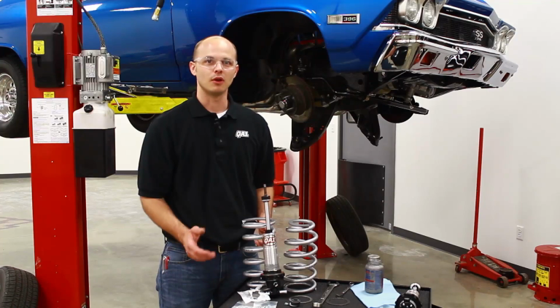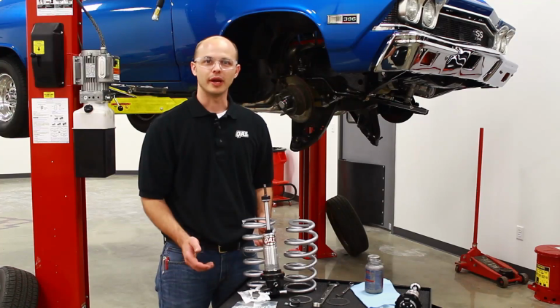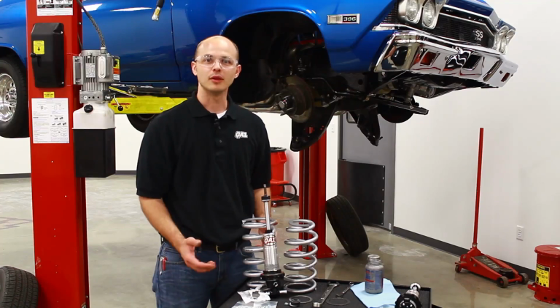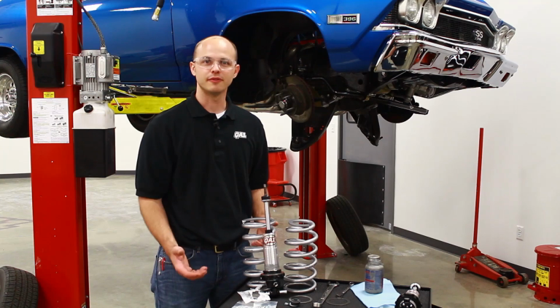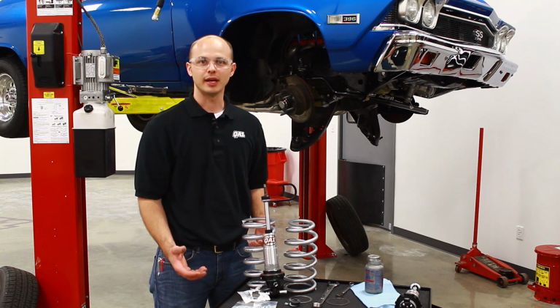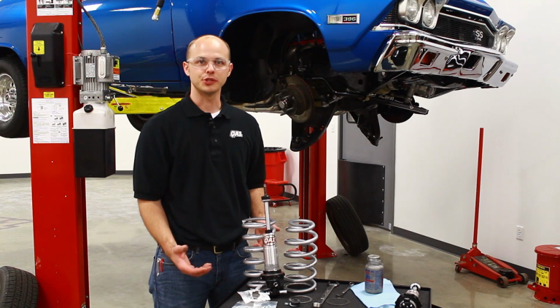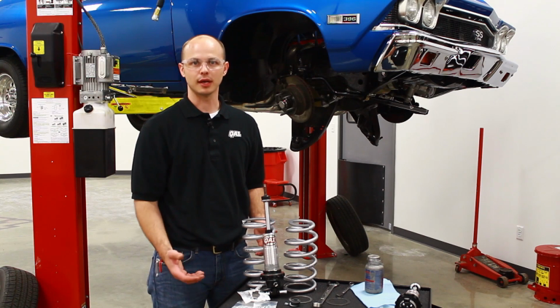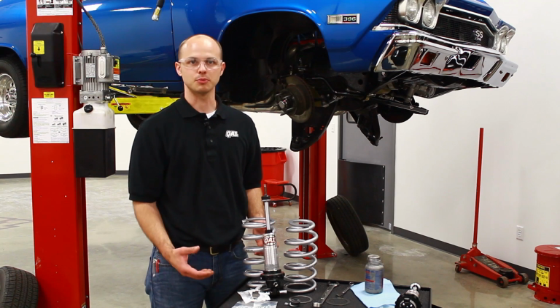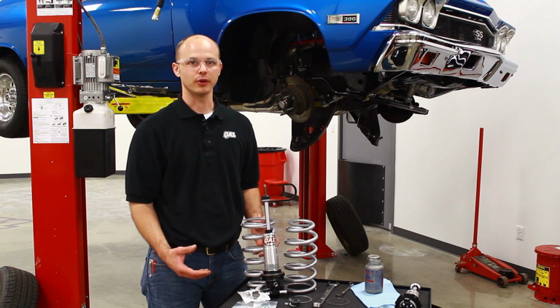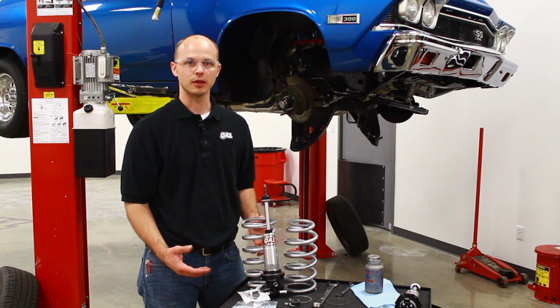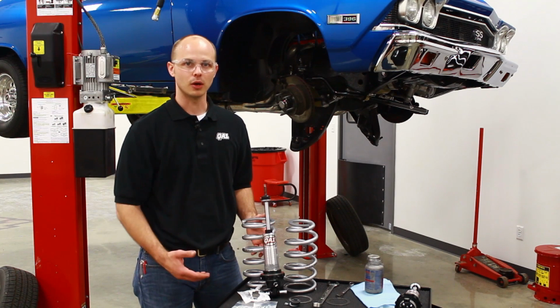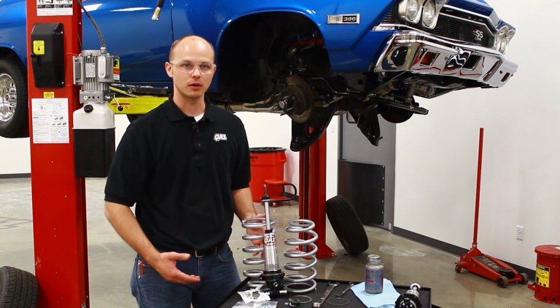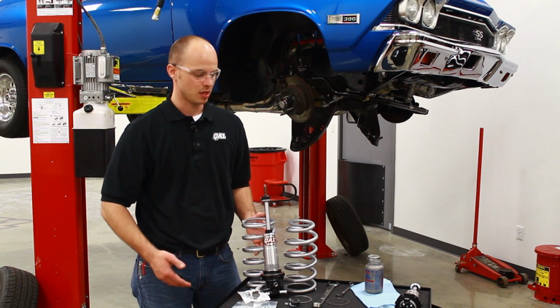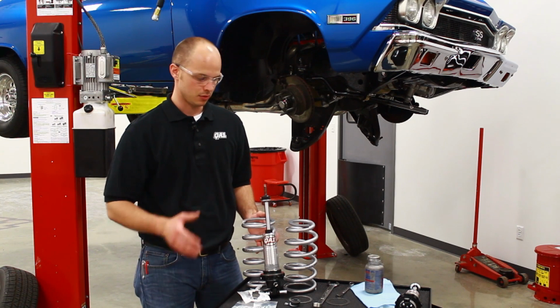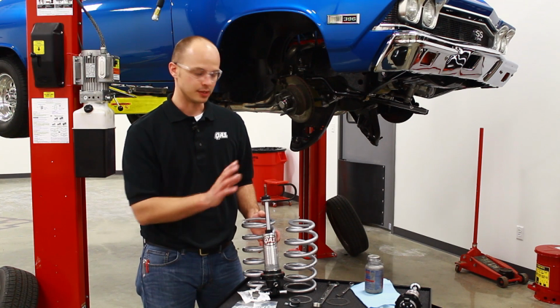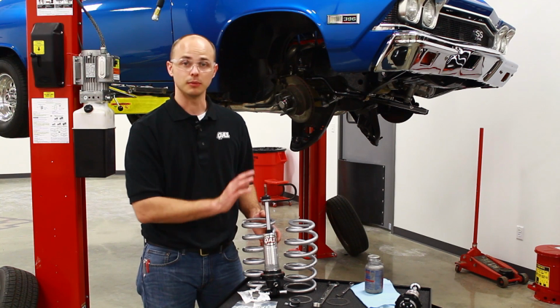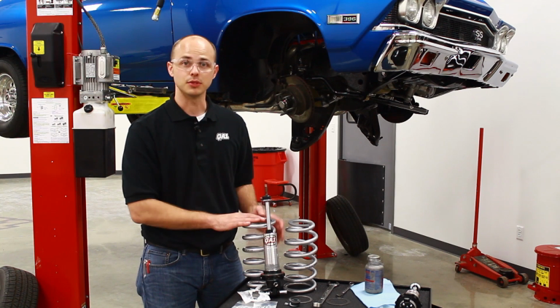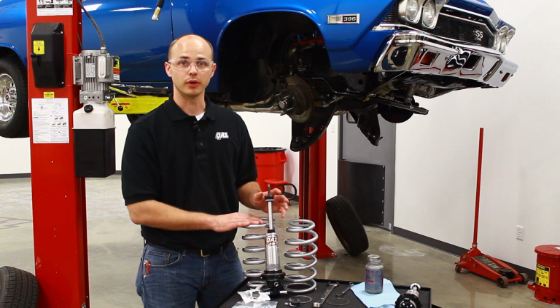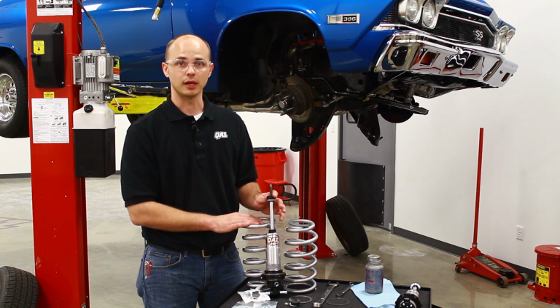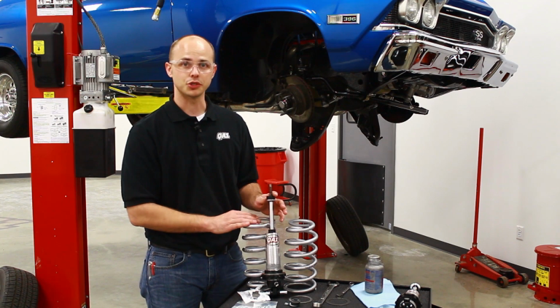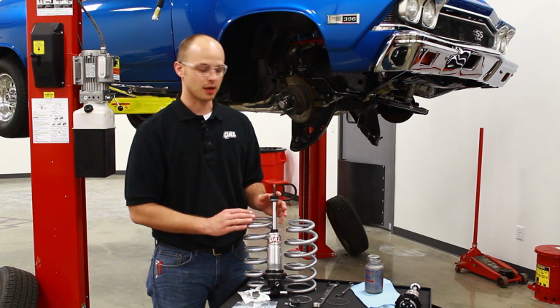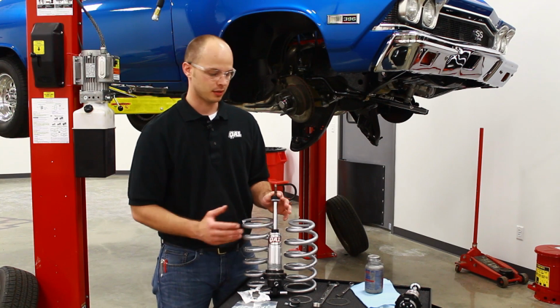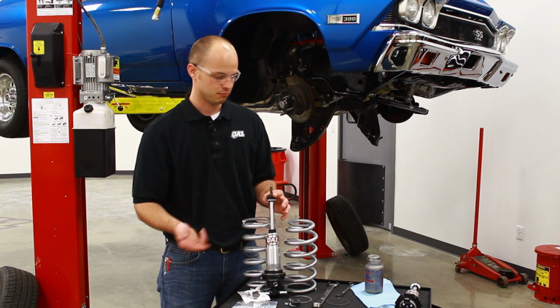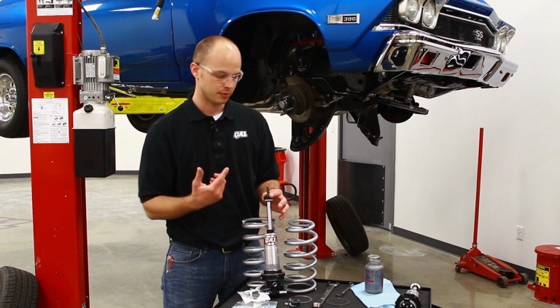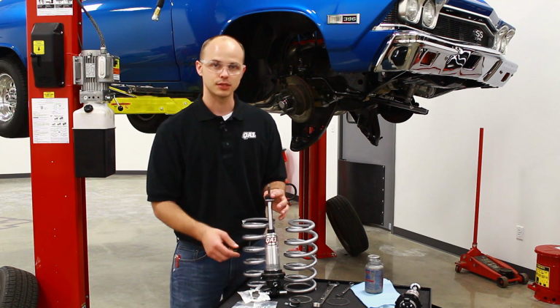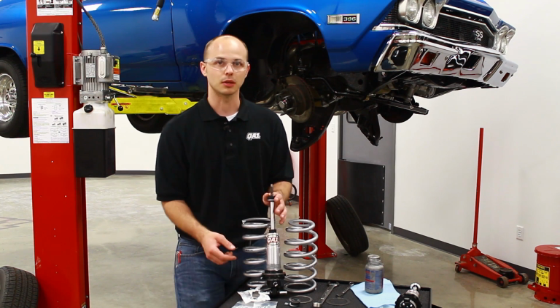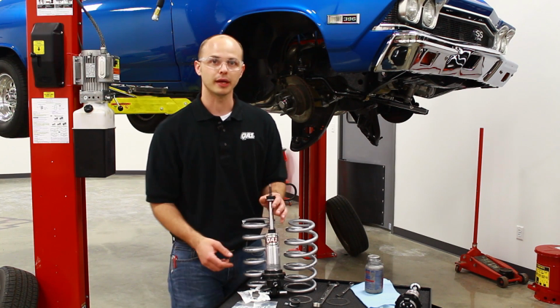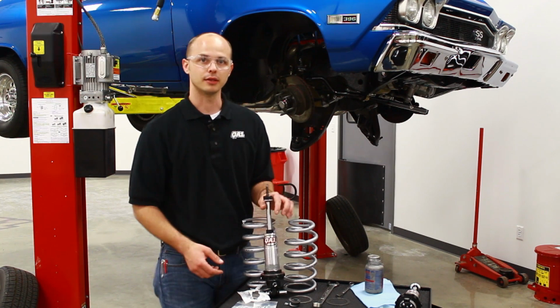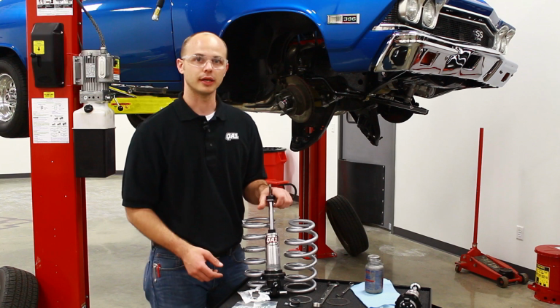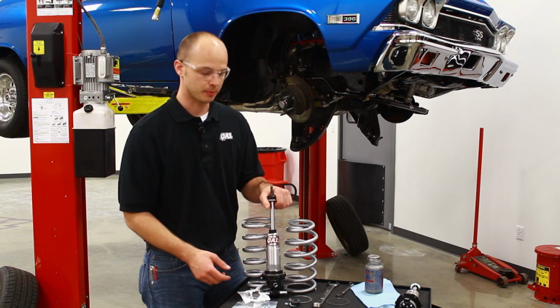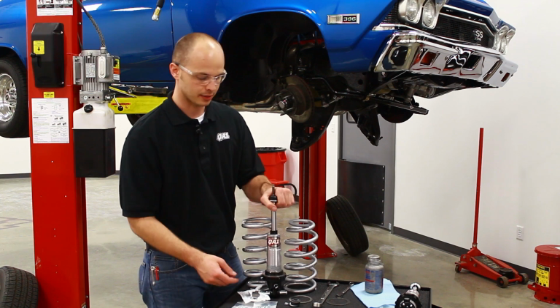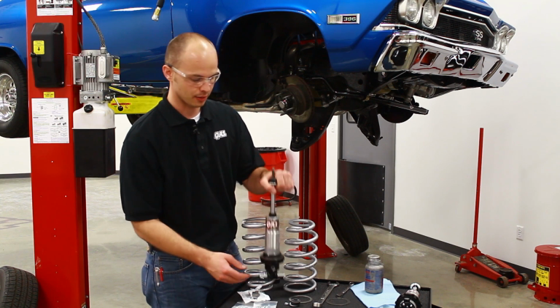Now that the factory shock and spring are out of the car, we're going to assemble the spring on the shock, get it stuck back in there, and get it put back together.